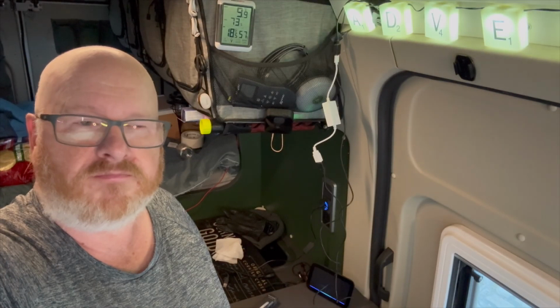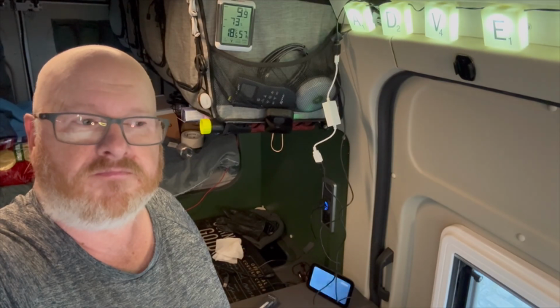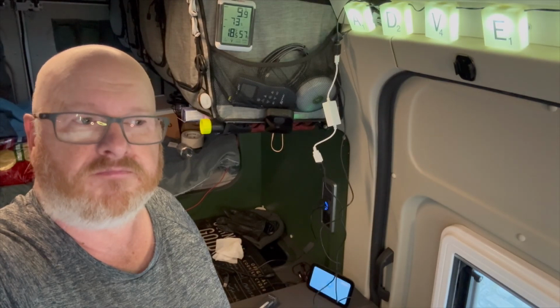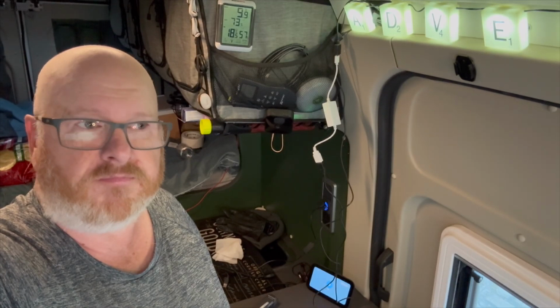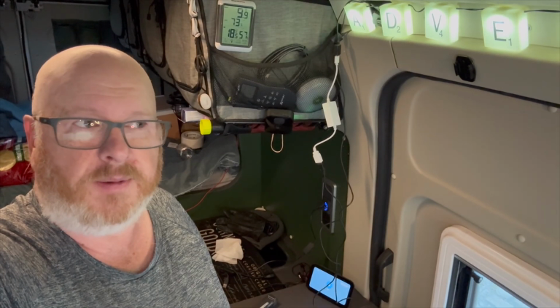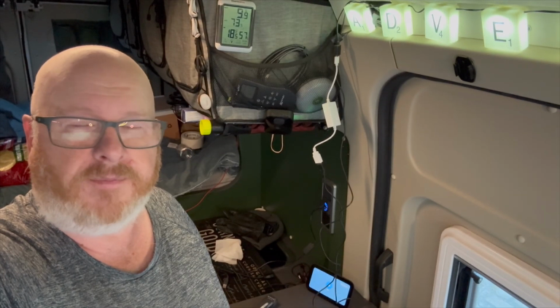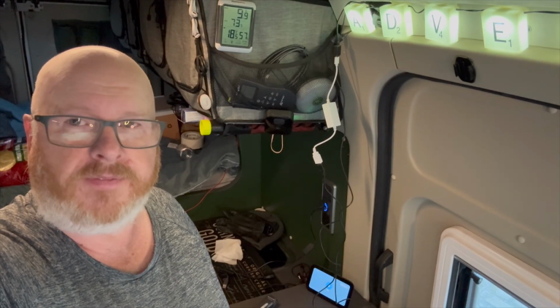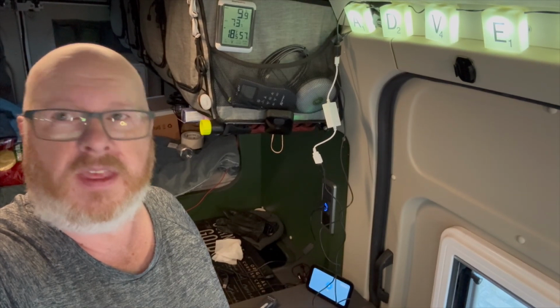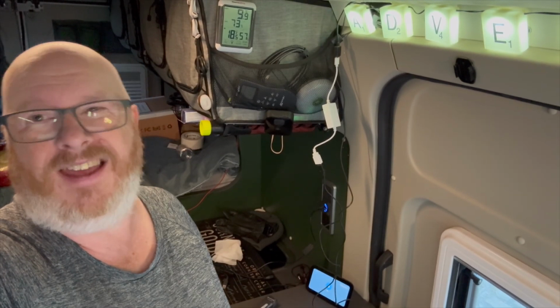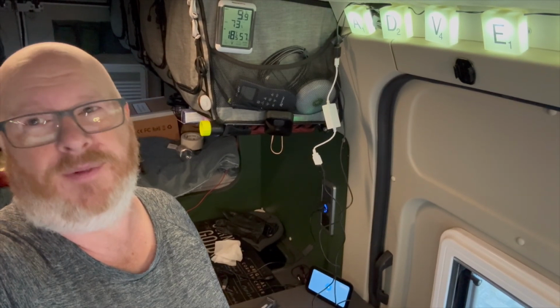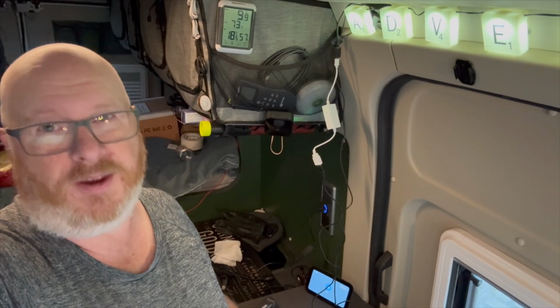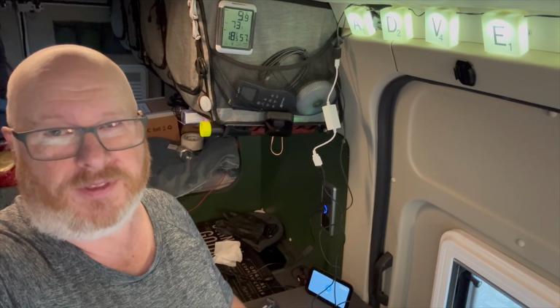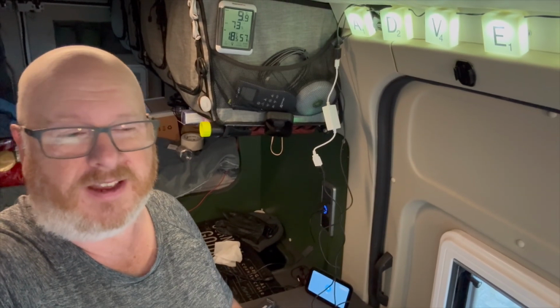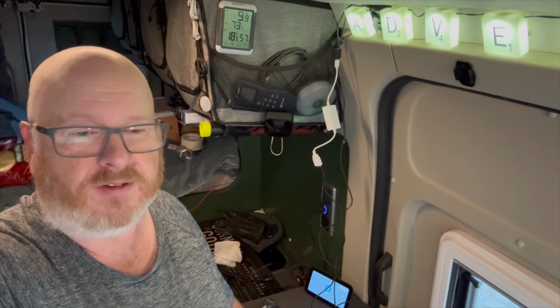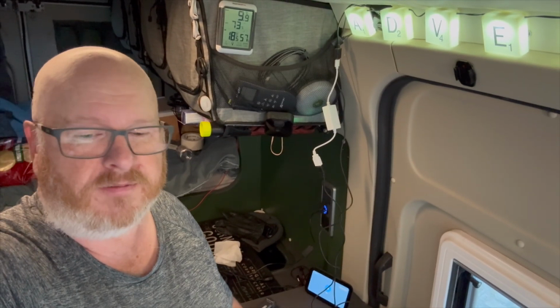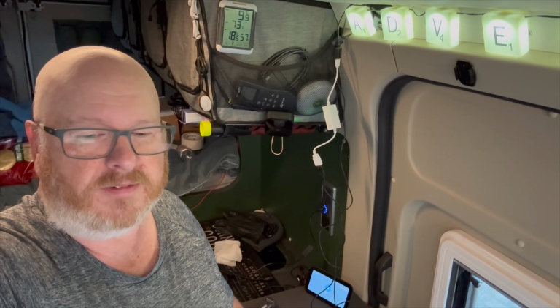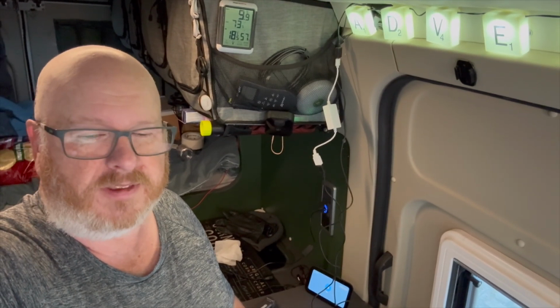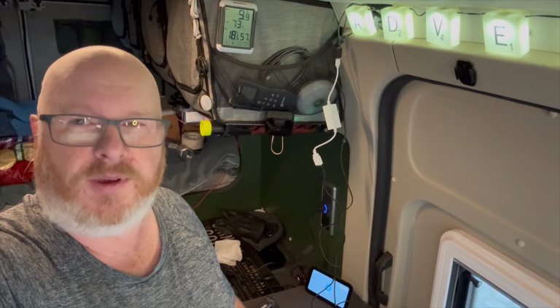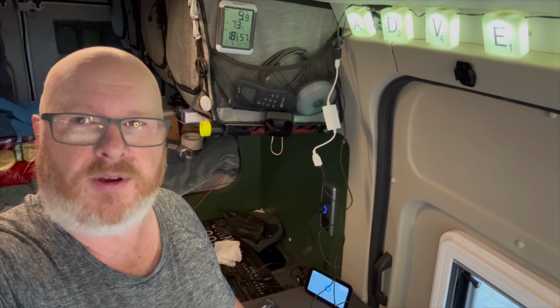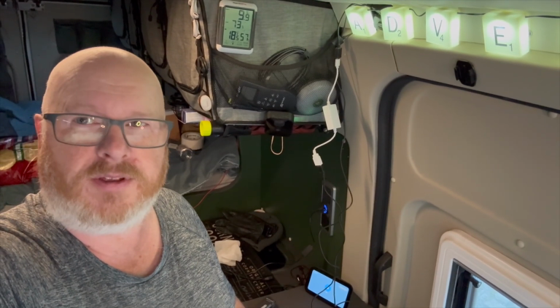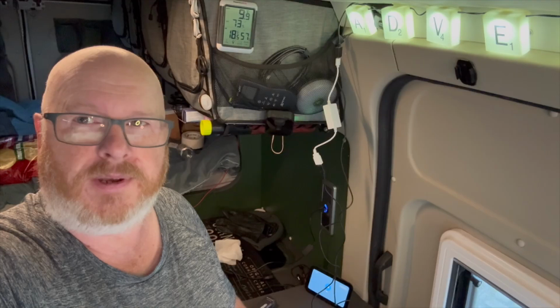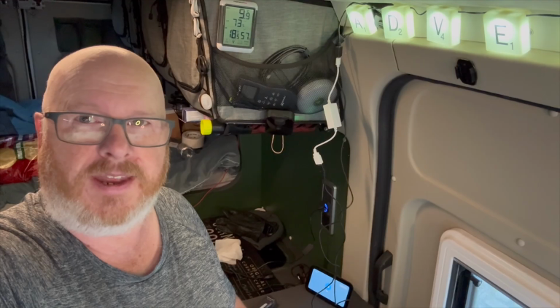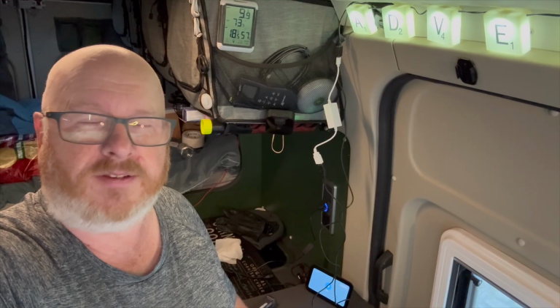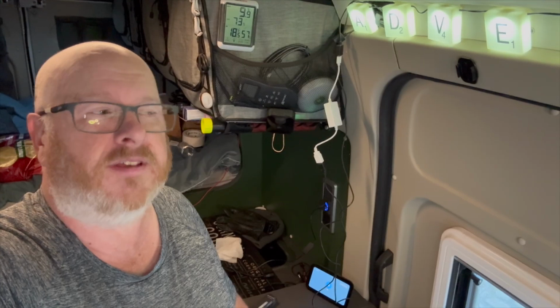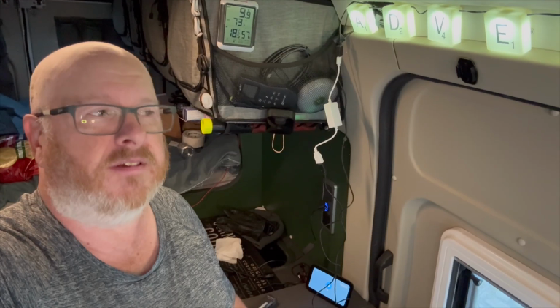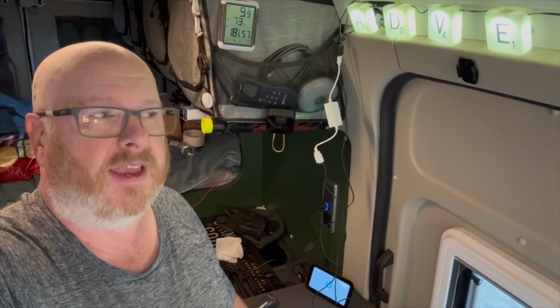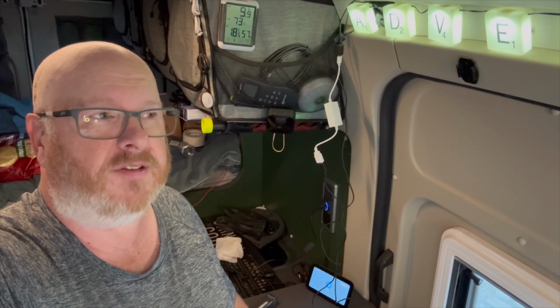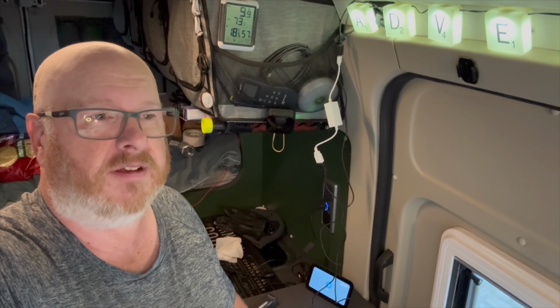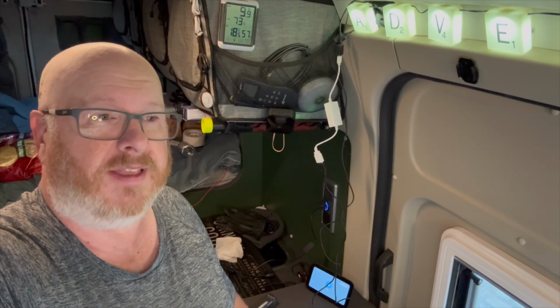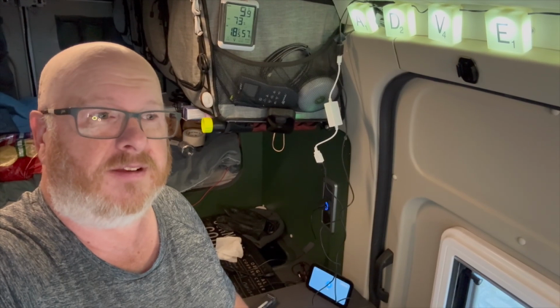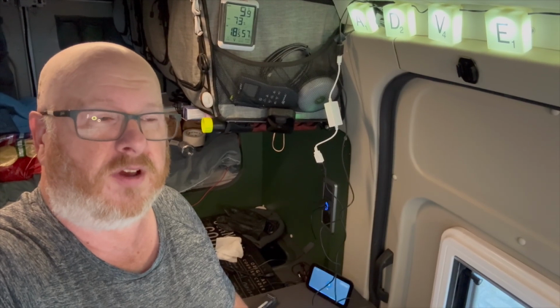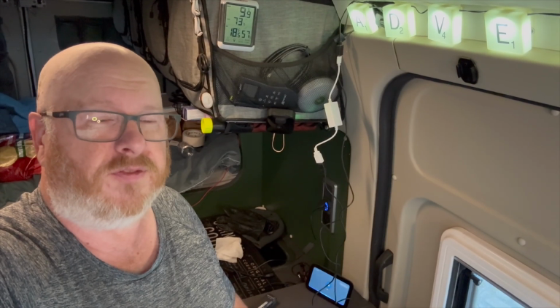Okay, there we go. And then when I don't want the lights on - I think we all know what's coming next - Alexa, lights off. Okay, there we go. It's that simple.